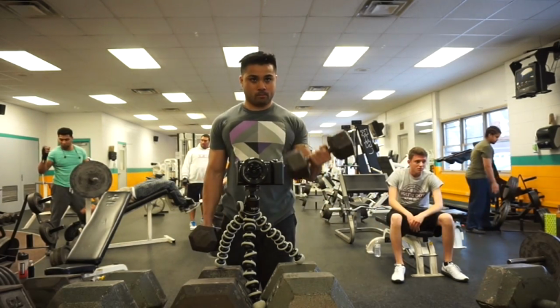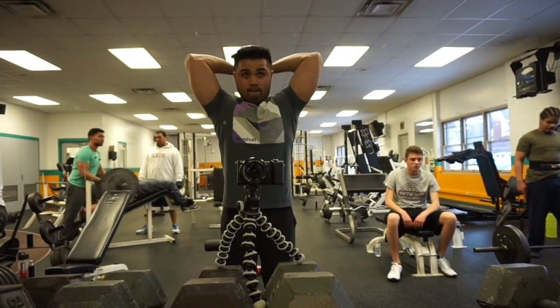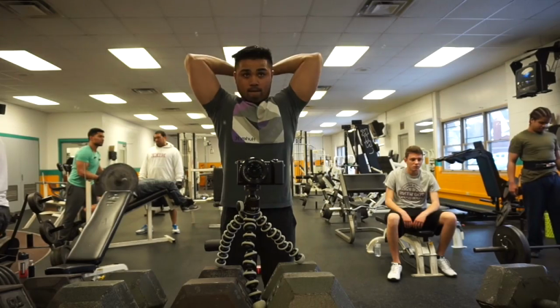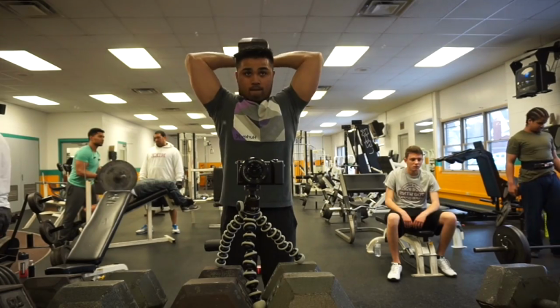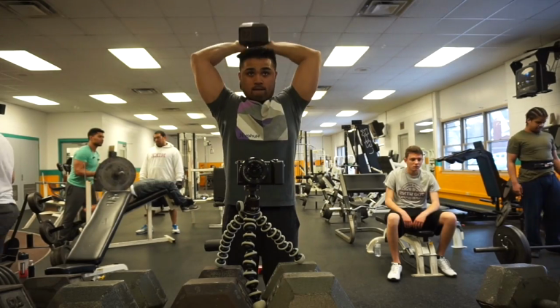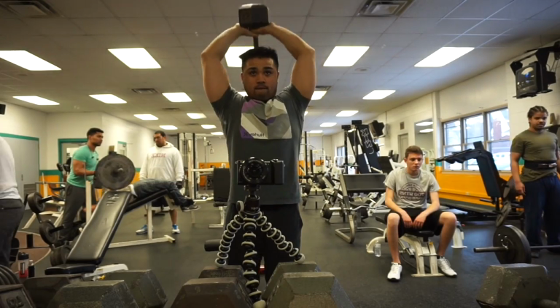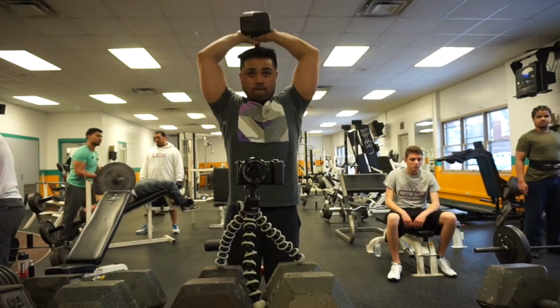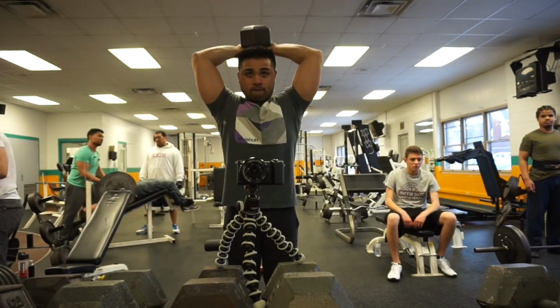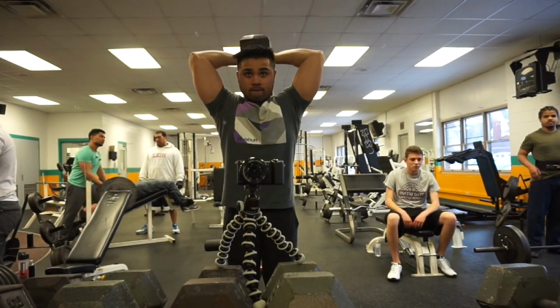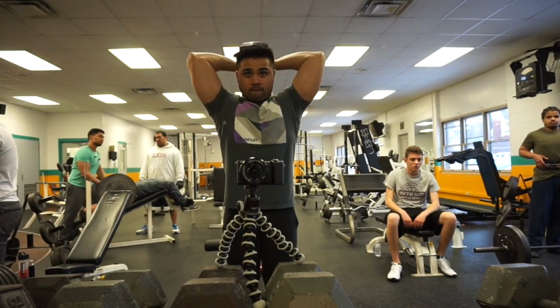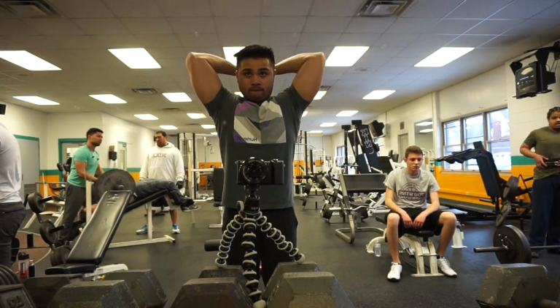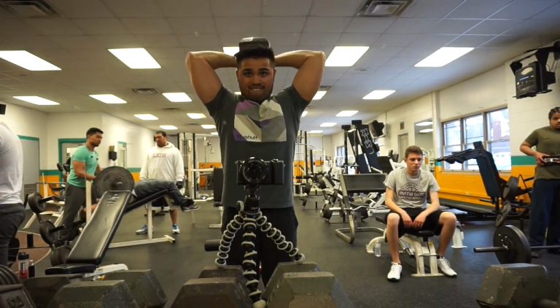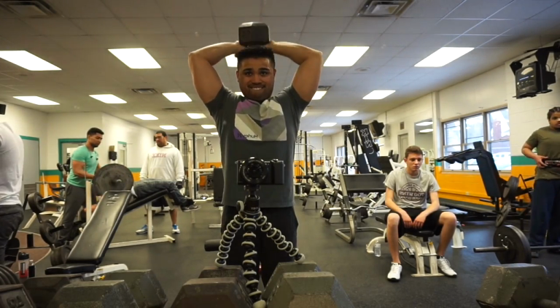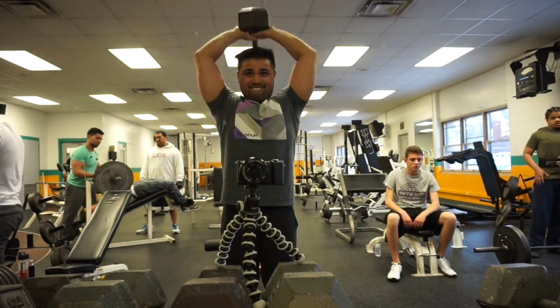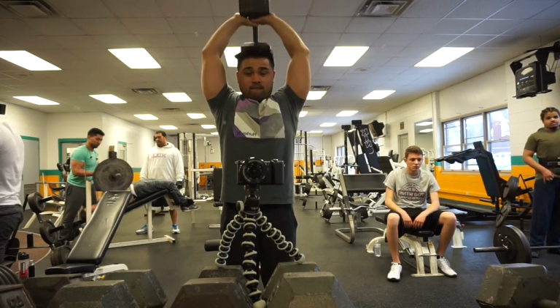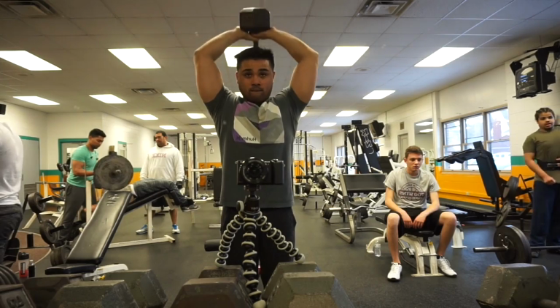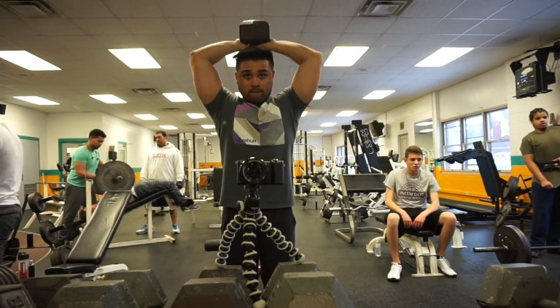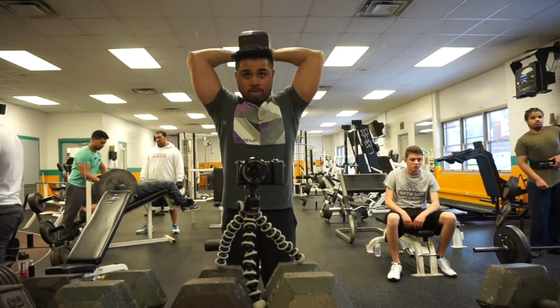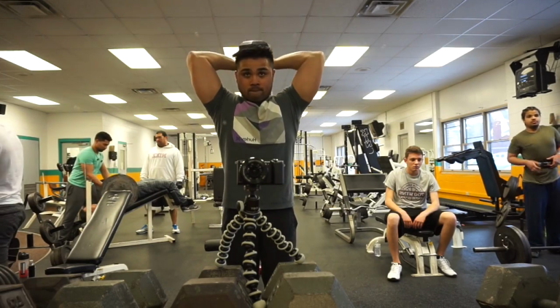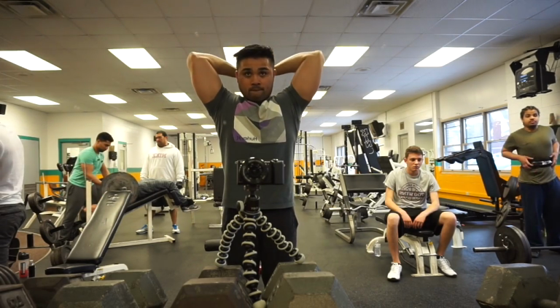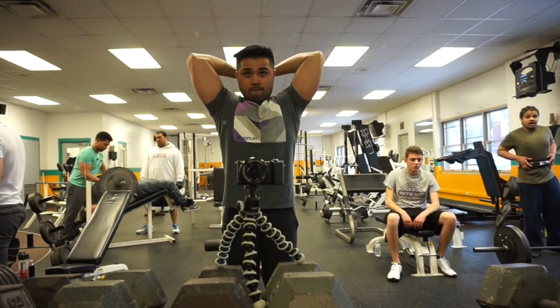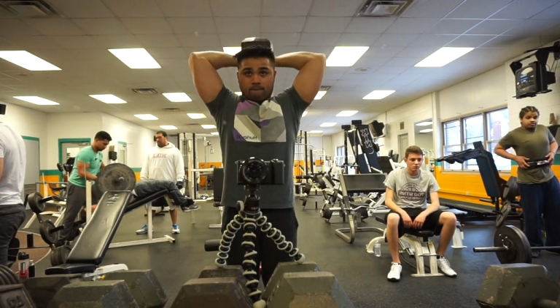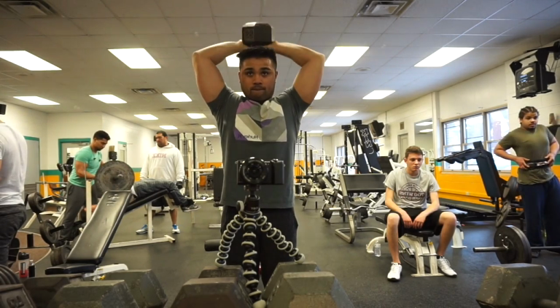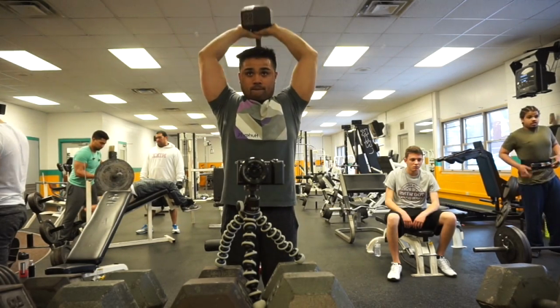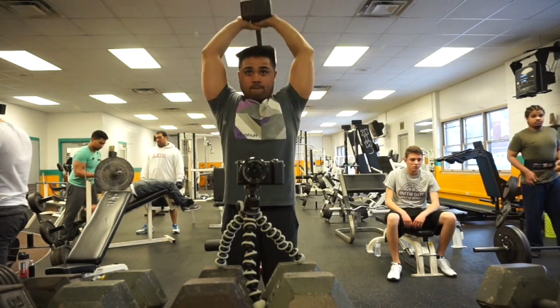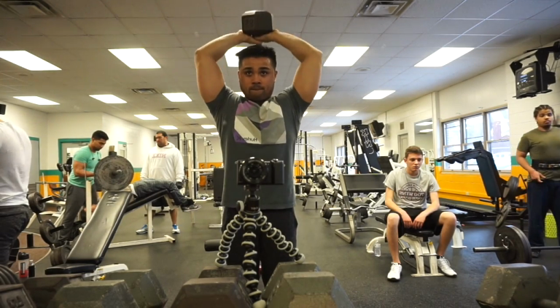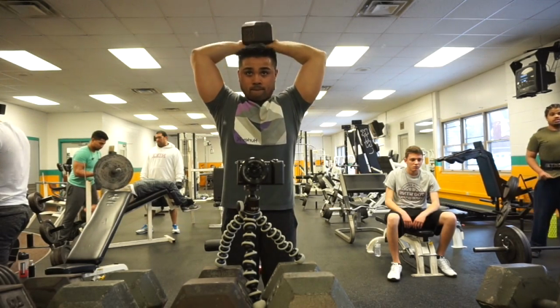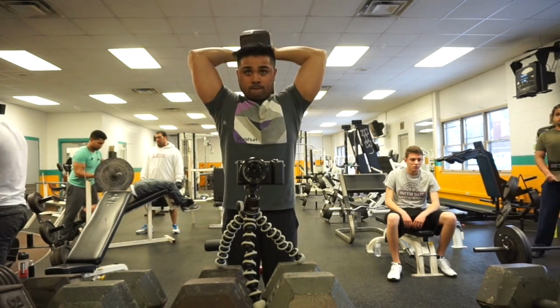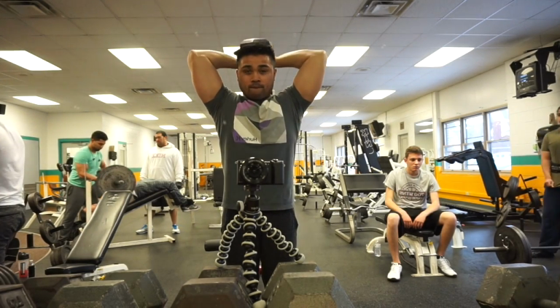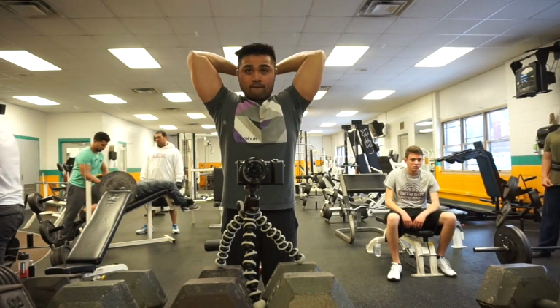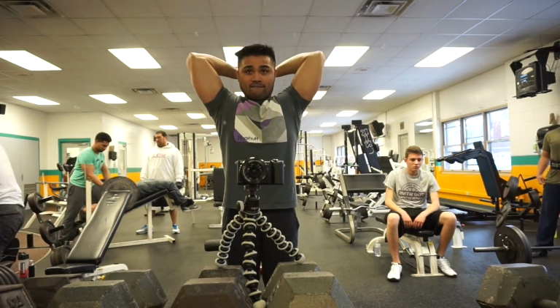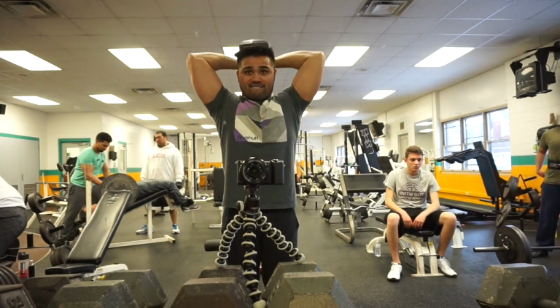After this set I'm taking three minutes of rest. Then I'm going to 255, with four minutes of rest, then up to 275.